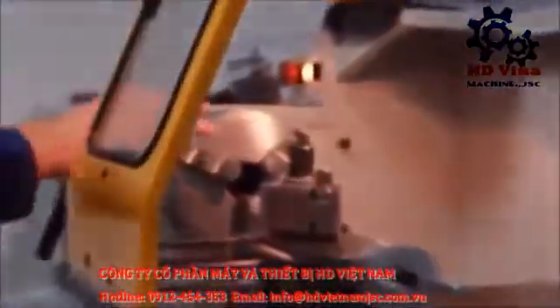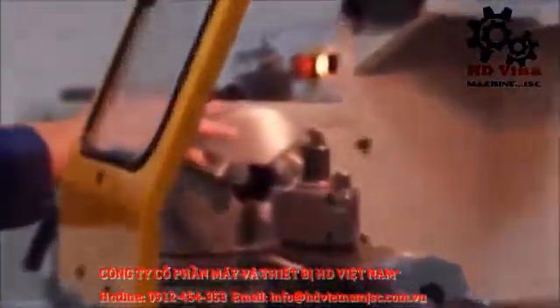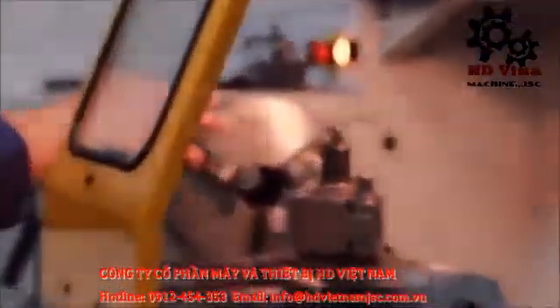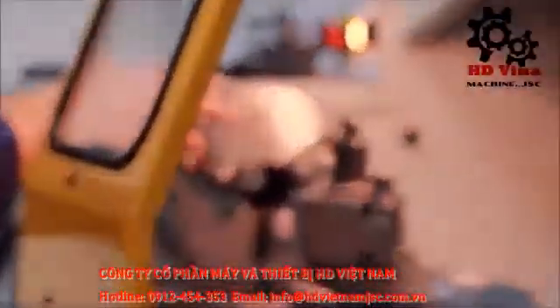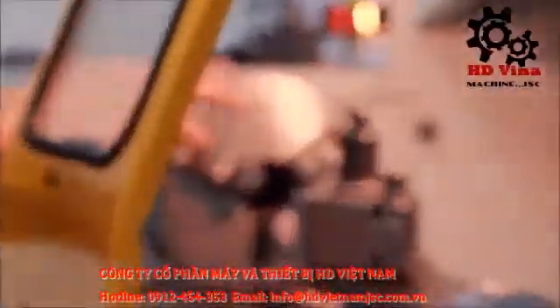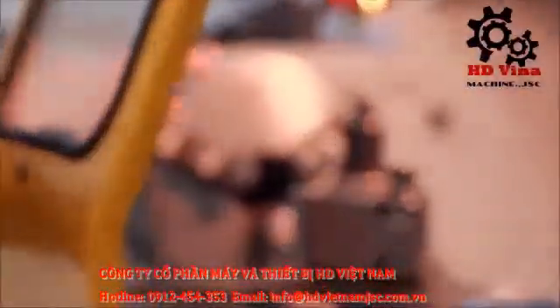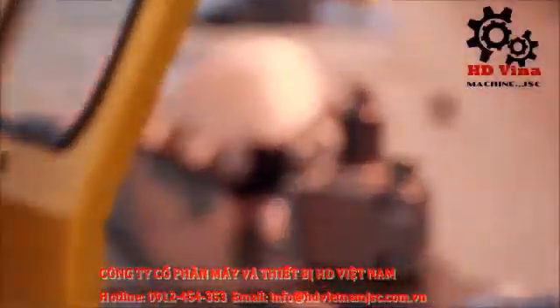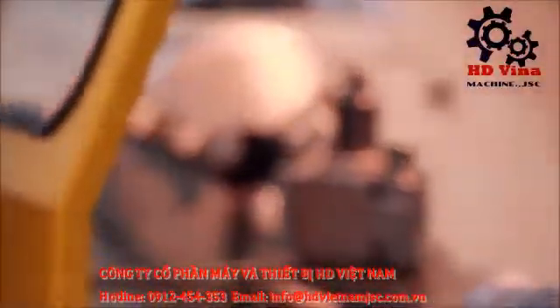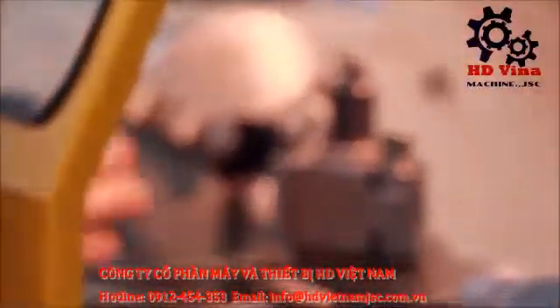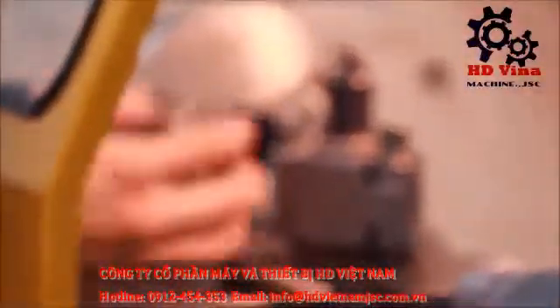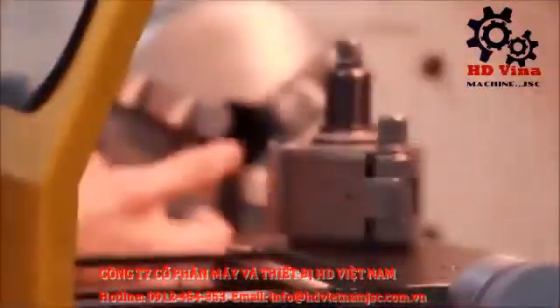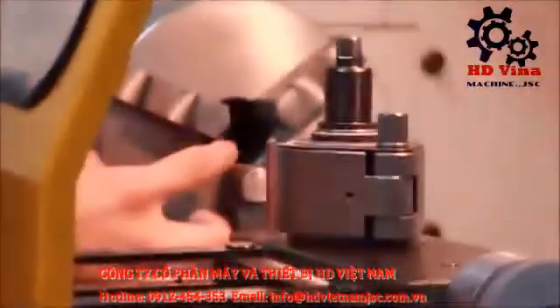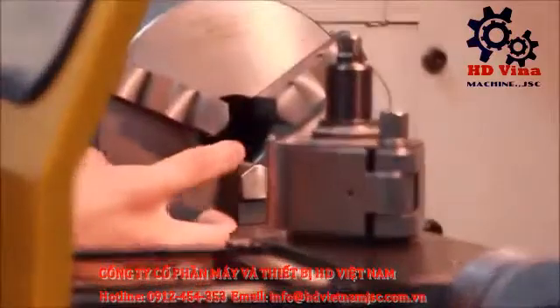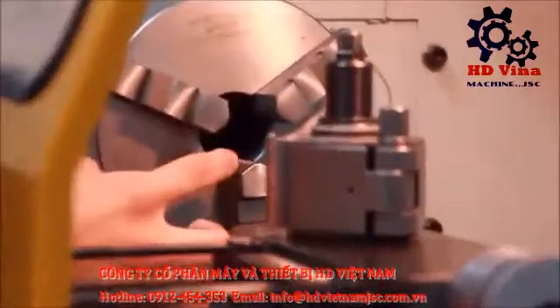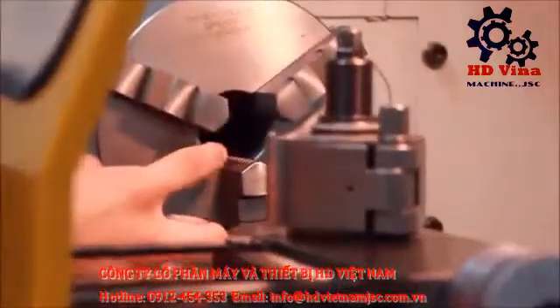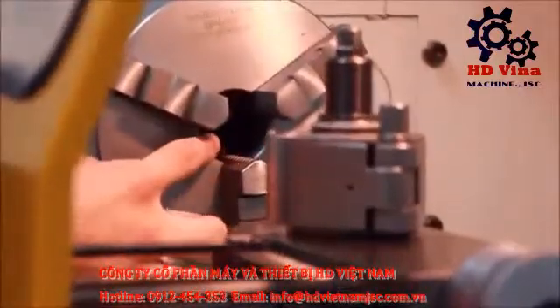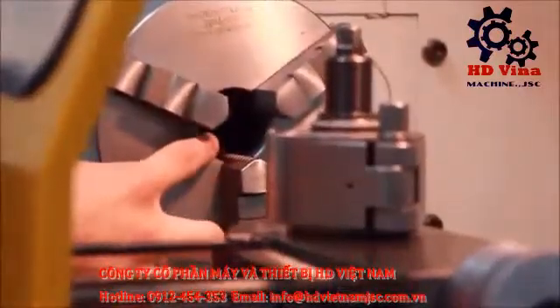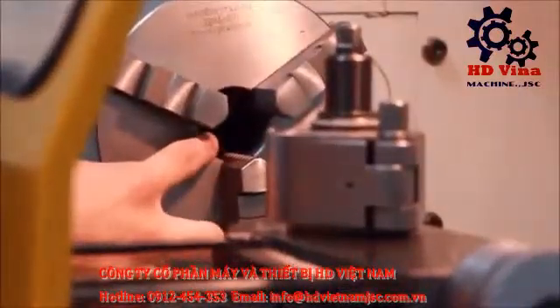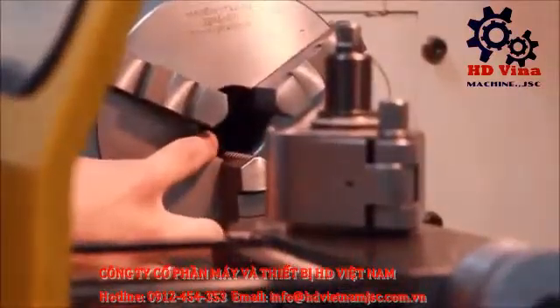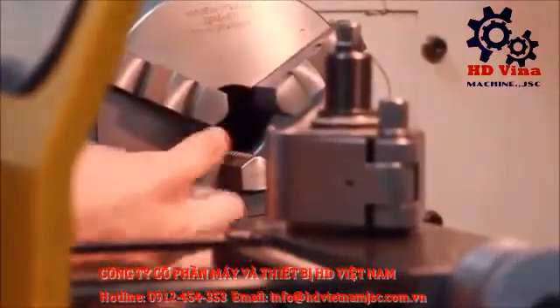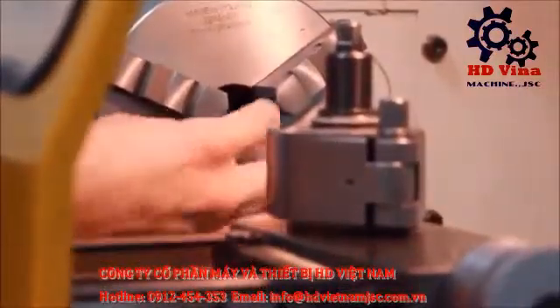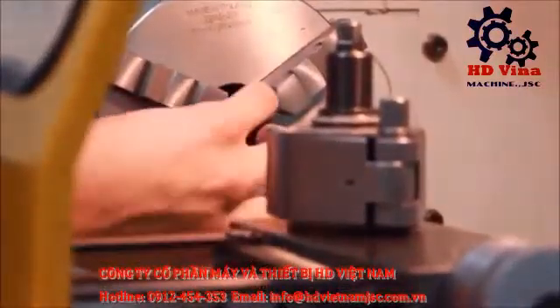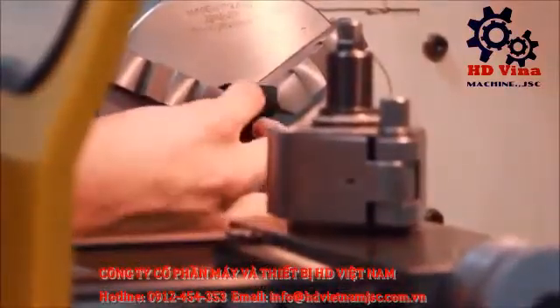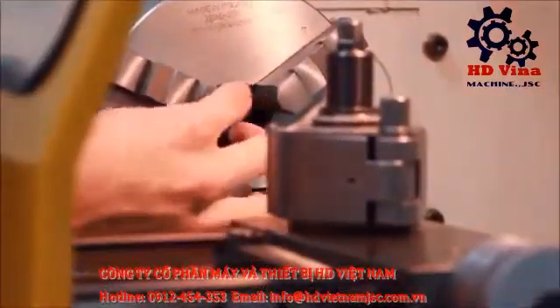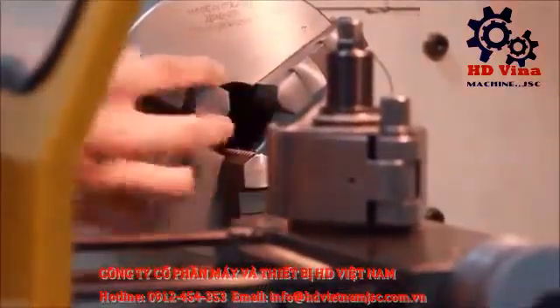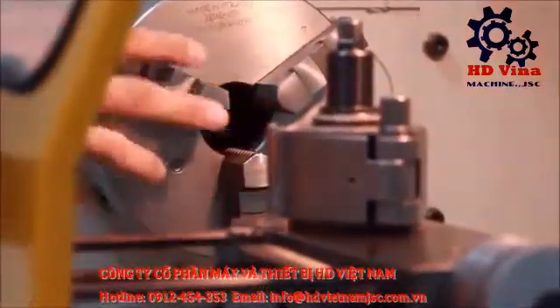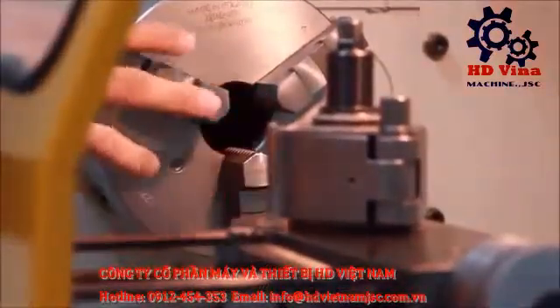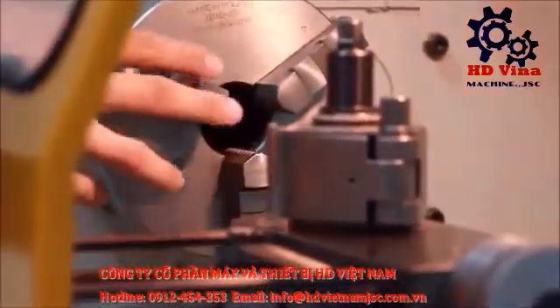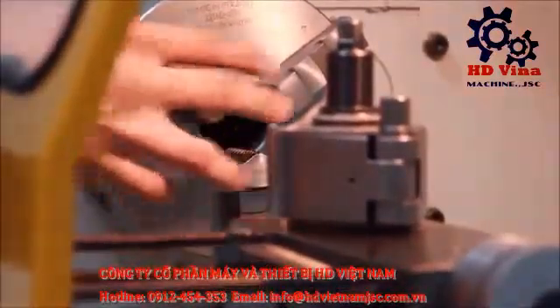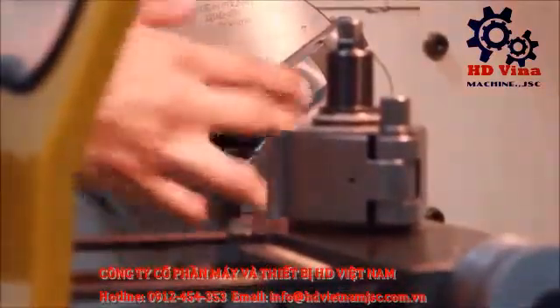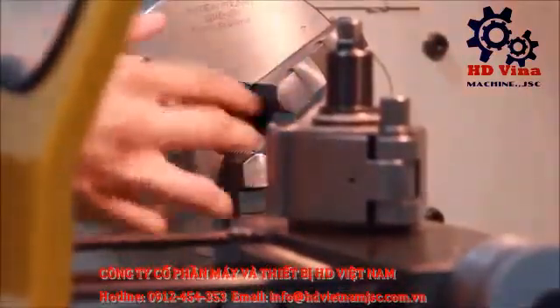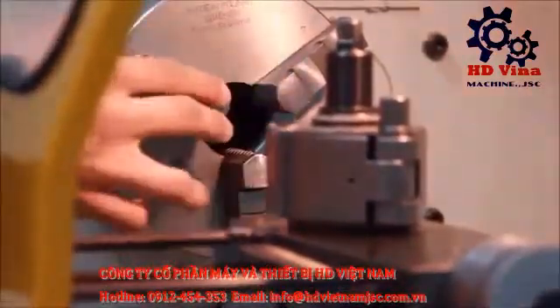This is the through chuck — this is where you fit your workpiece. The workpiece fits between these jaws of the chuck.